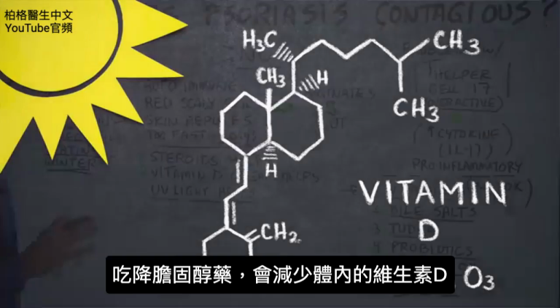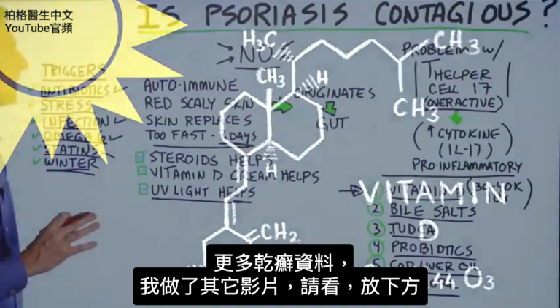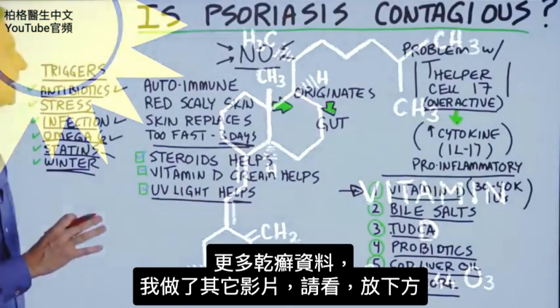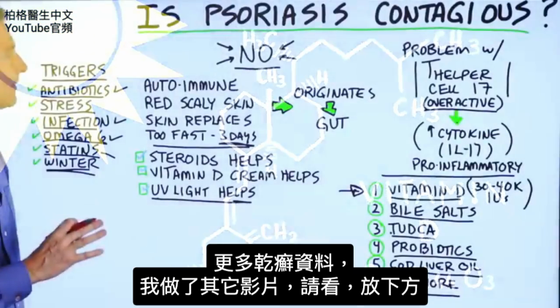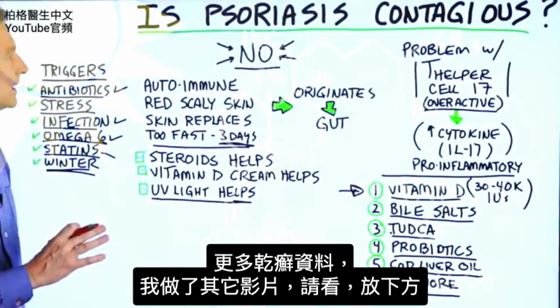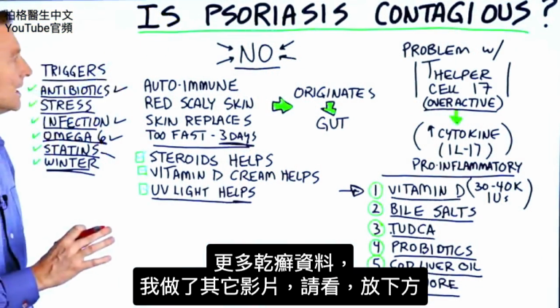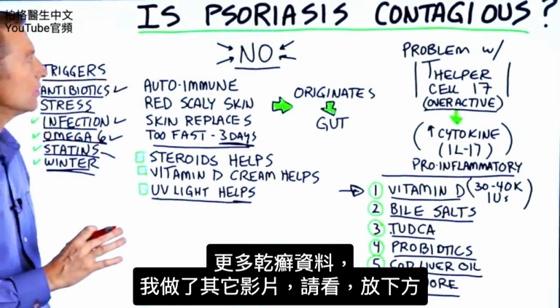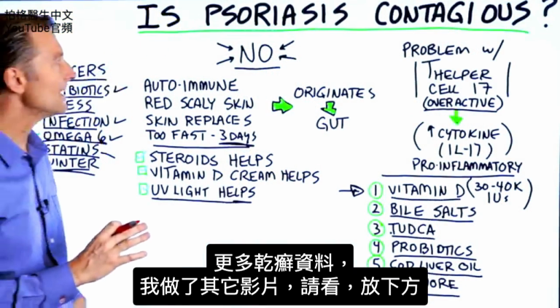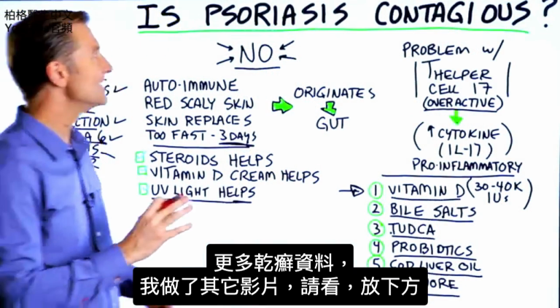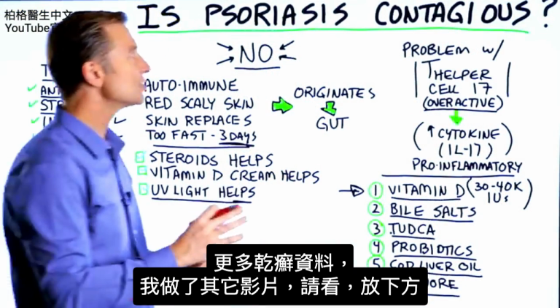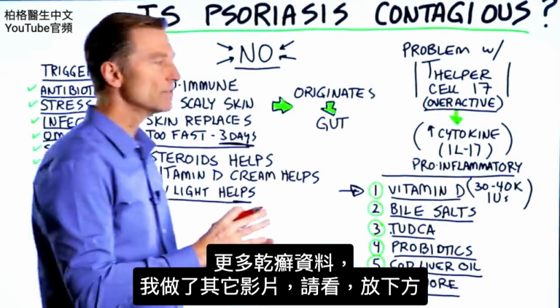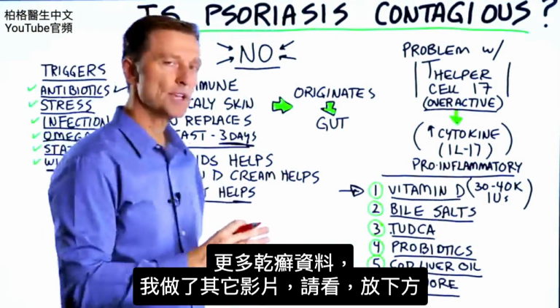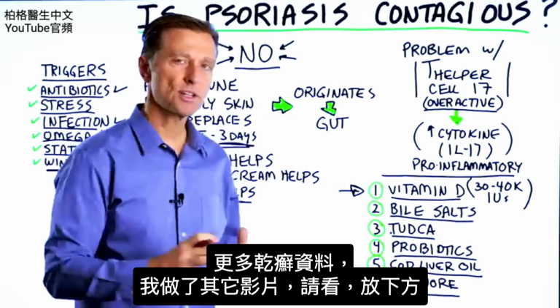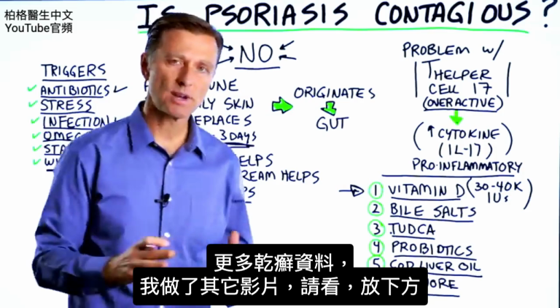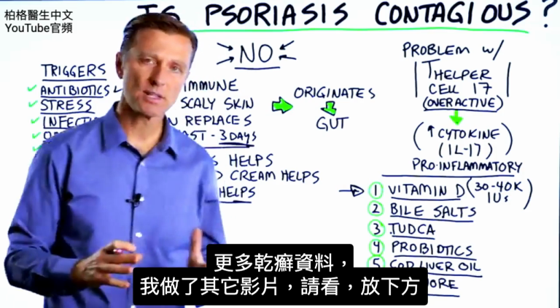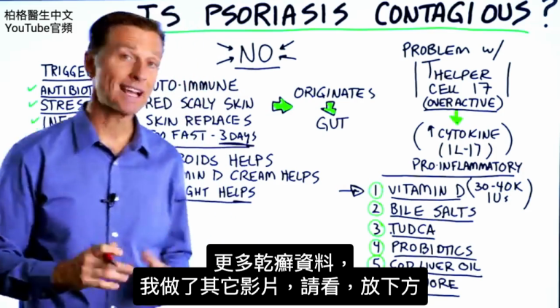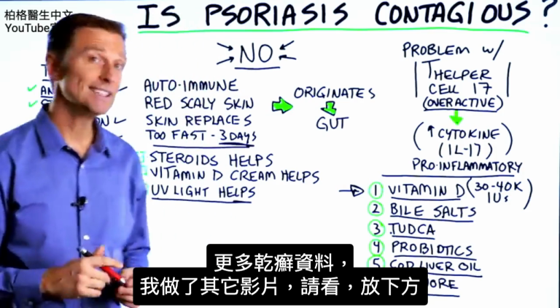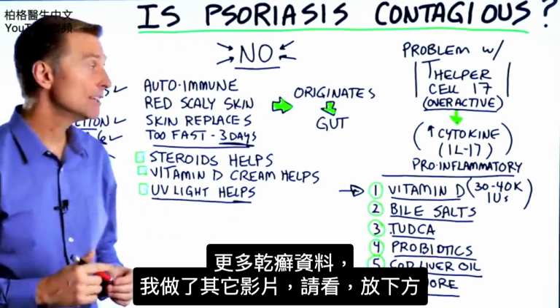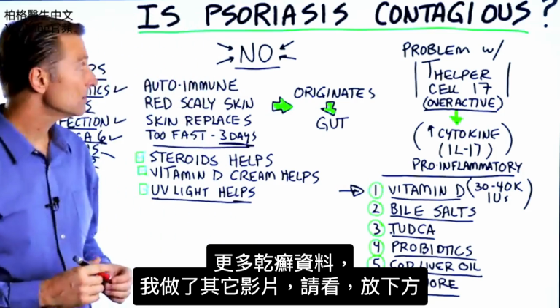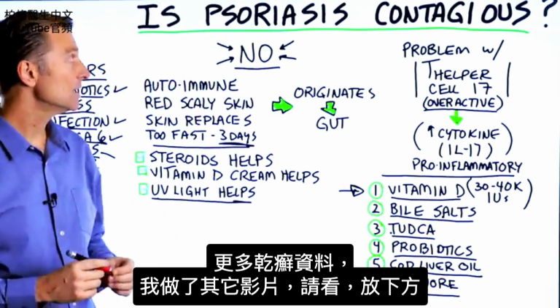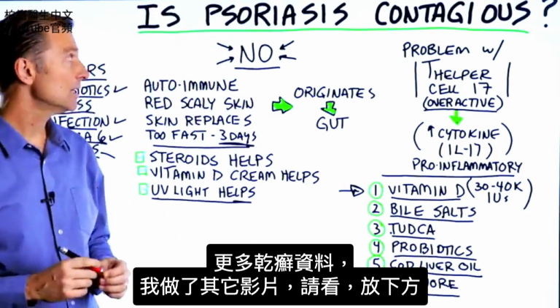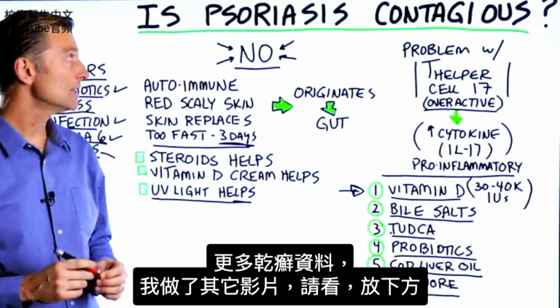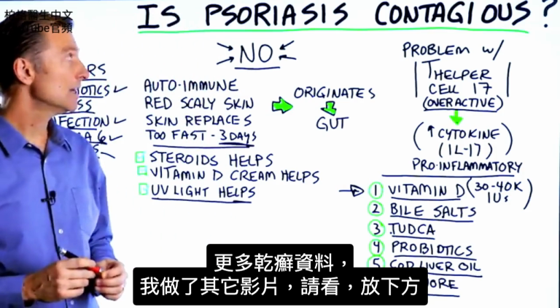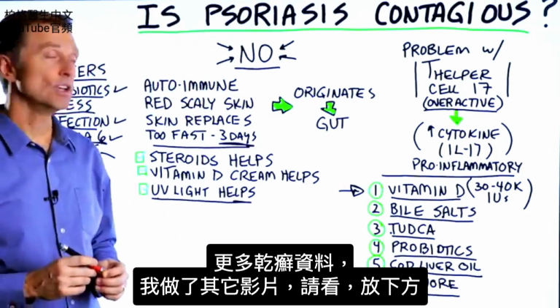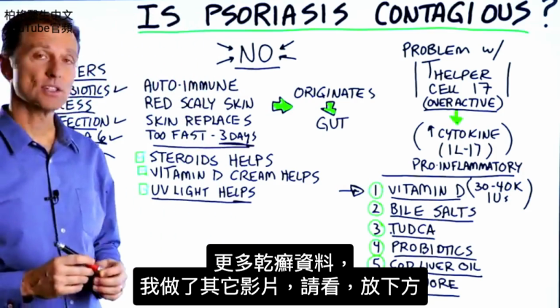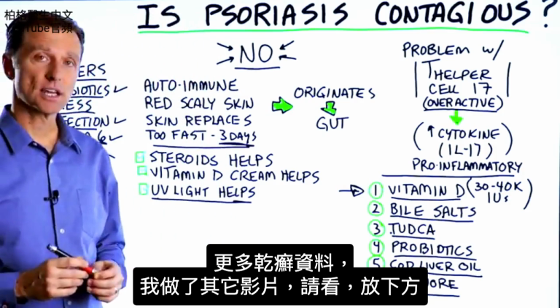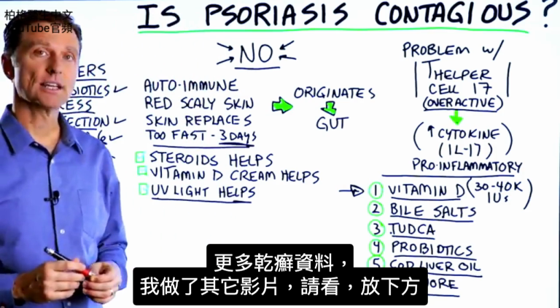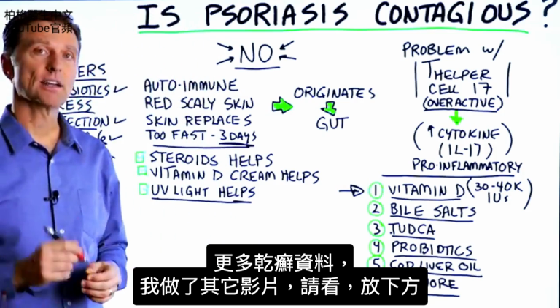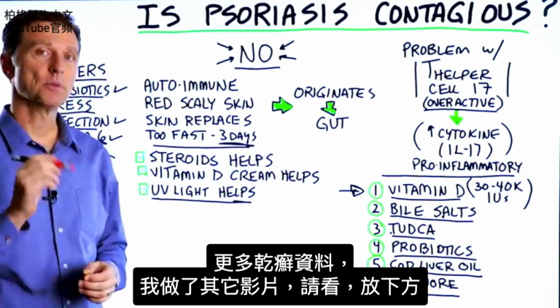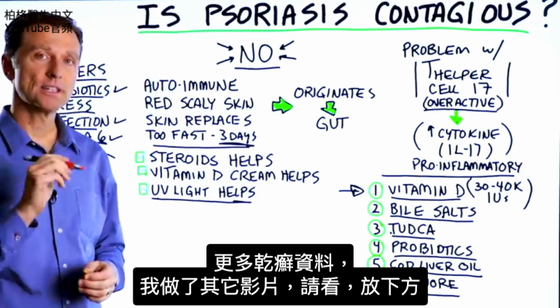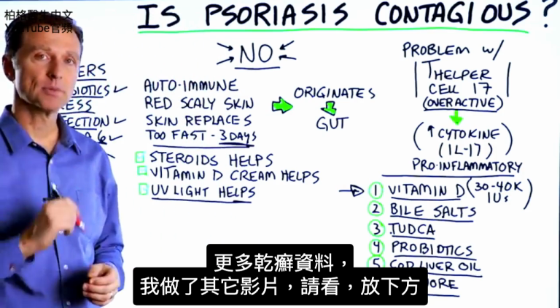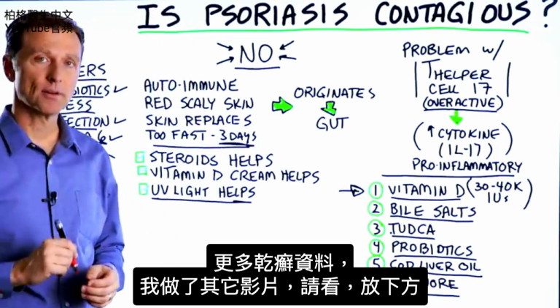All right, there you have it. If you want additional information on psoriasis, I did another video on it — you can check it out, I put it down below.